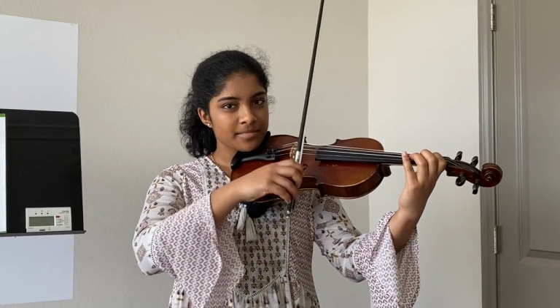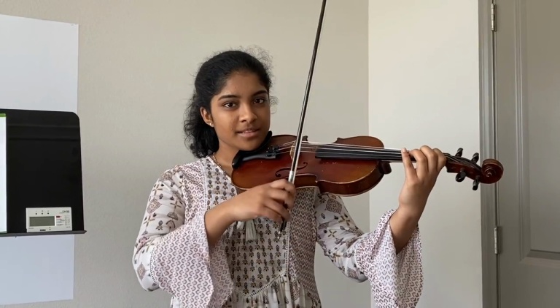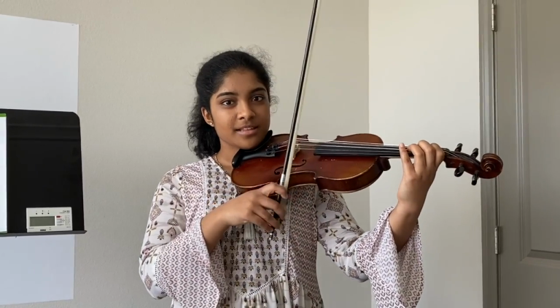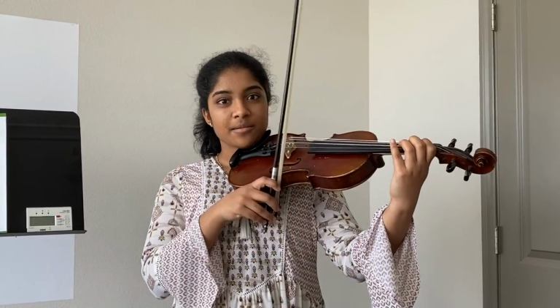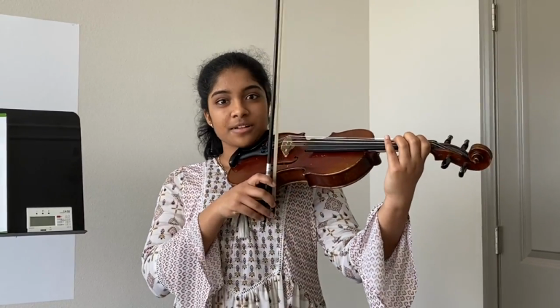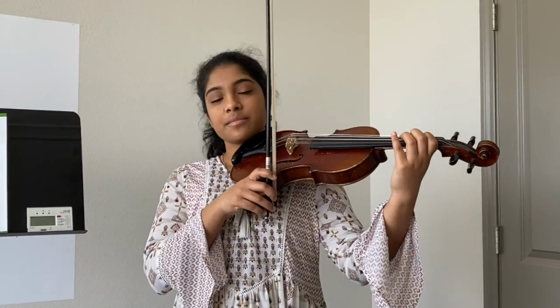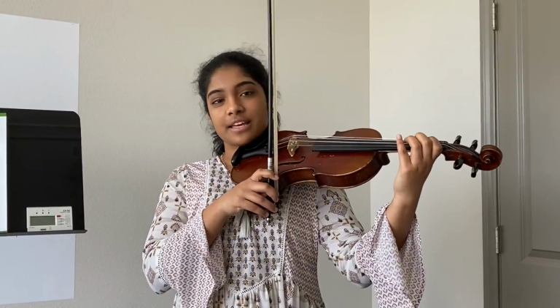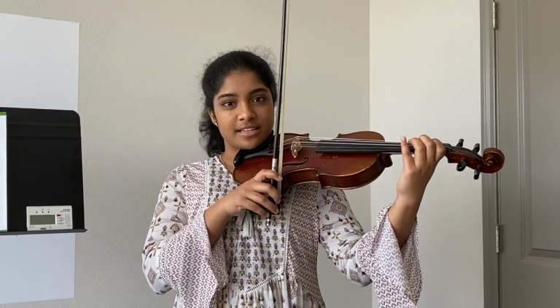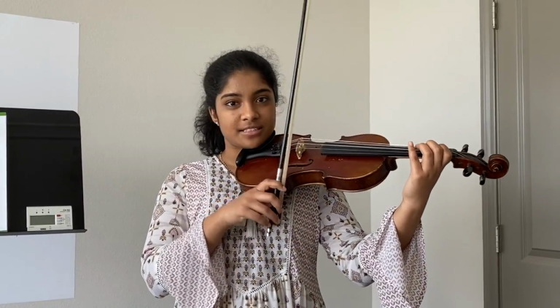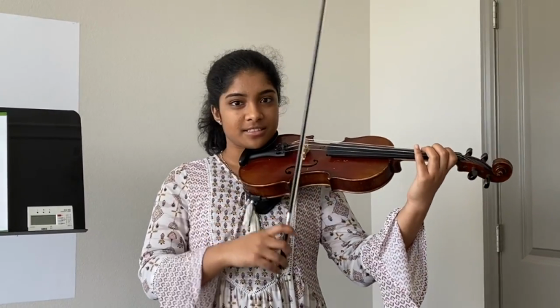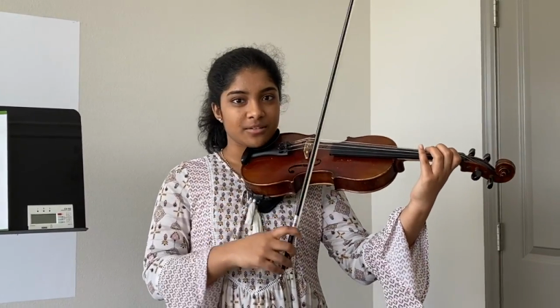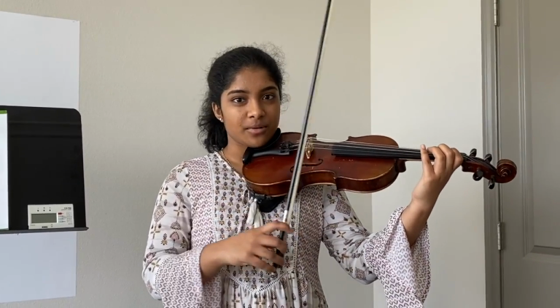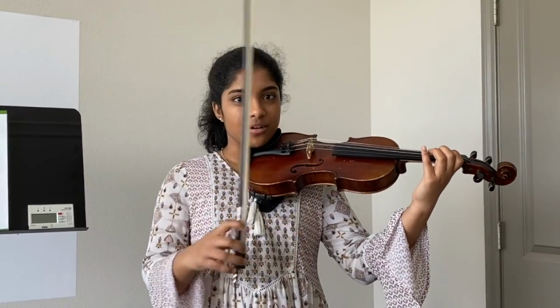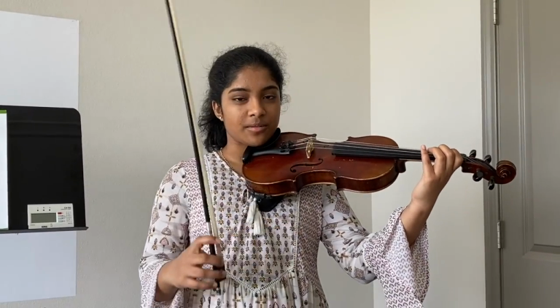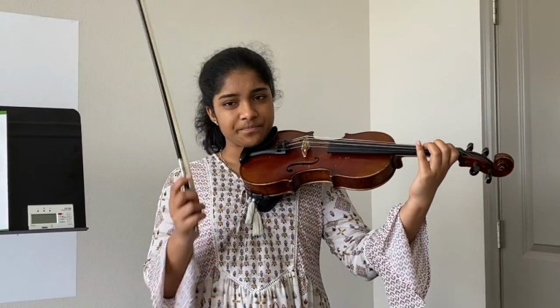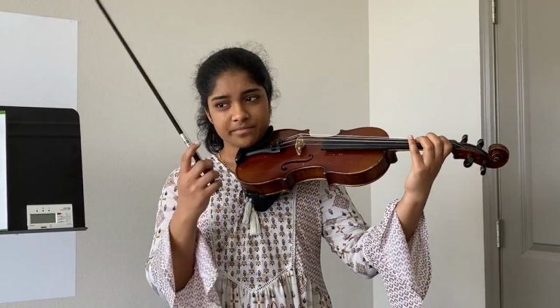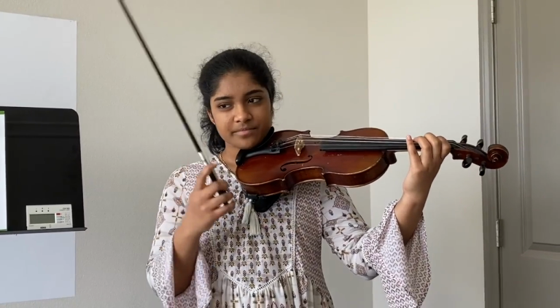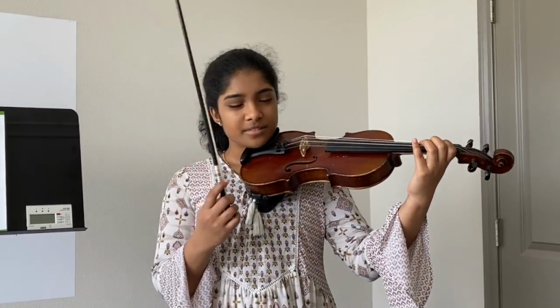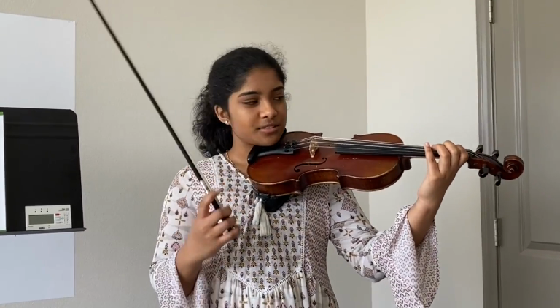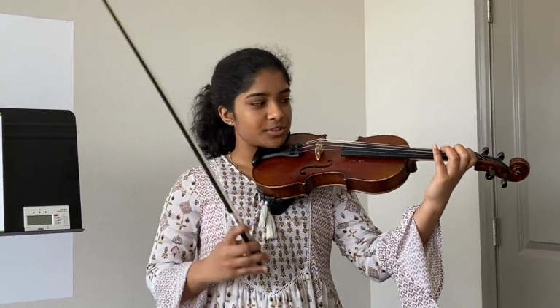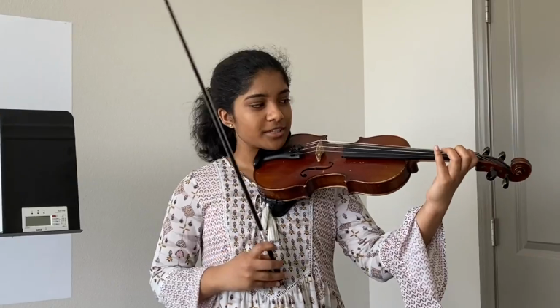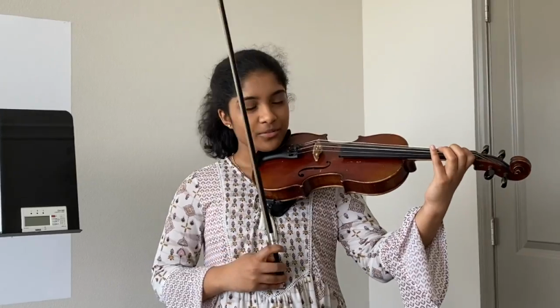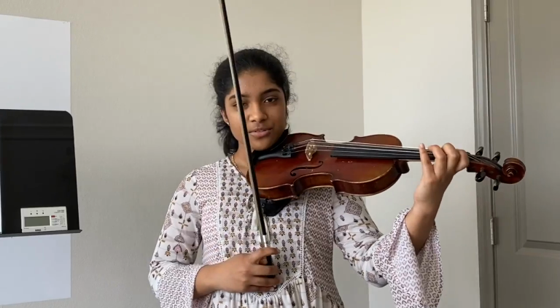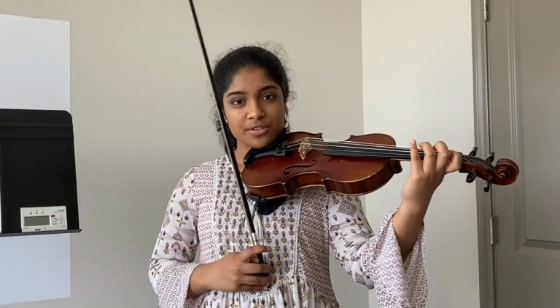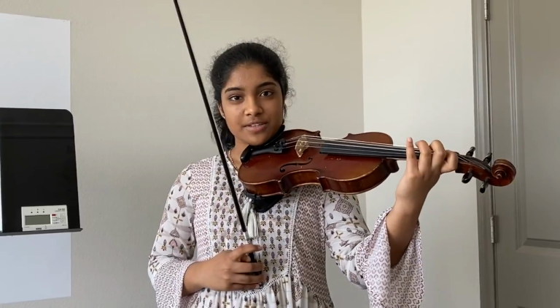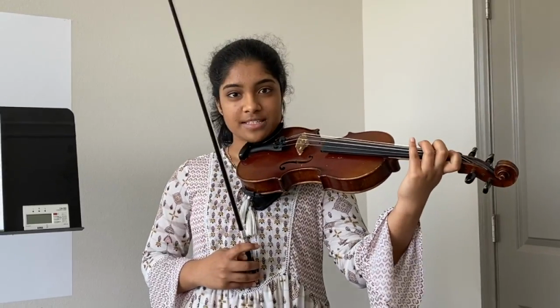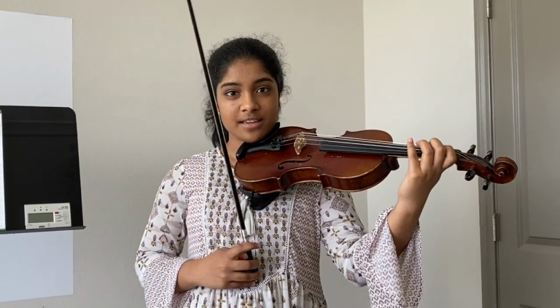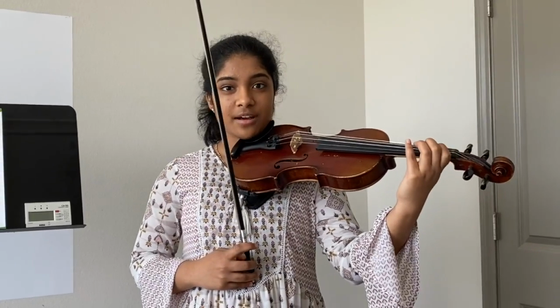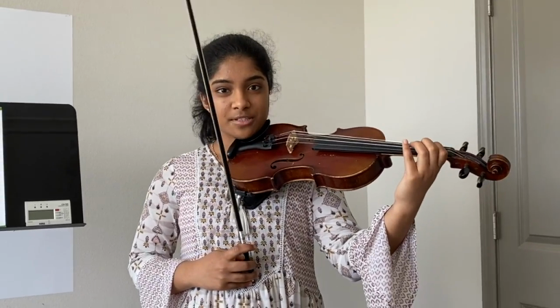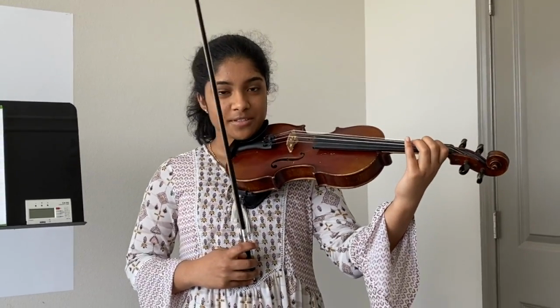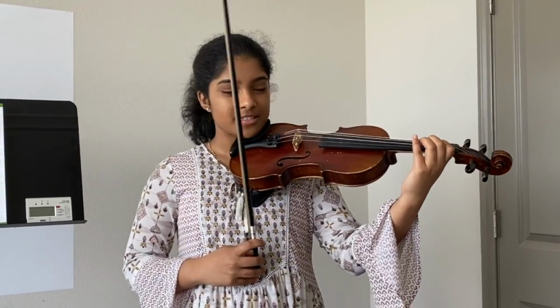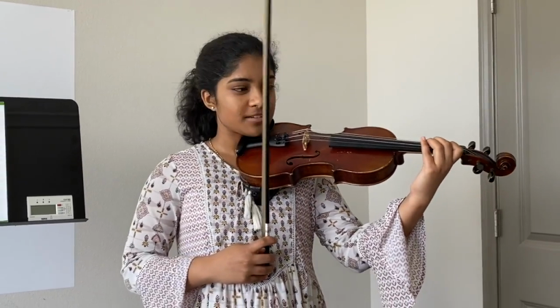Now I'm gonna play this straight through so you can see how it's supposed to sound.